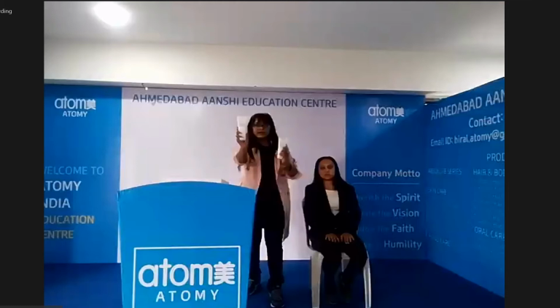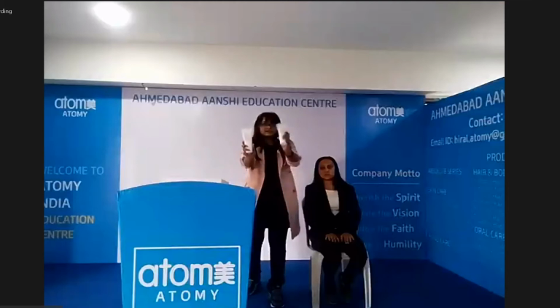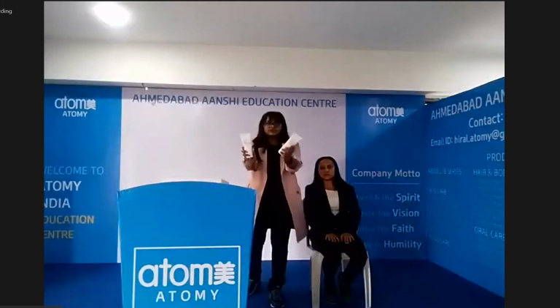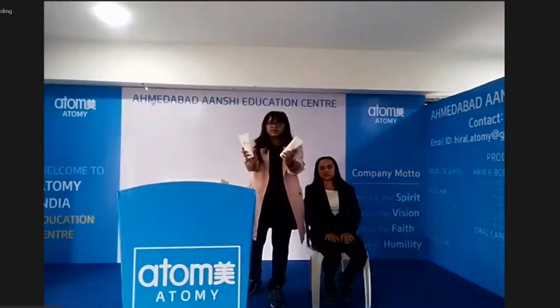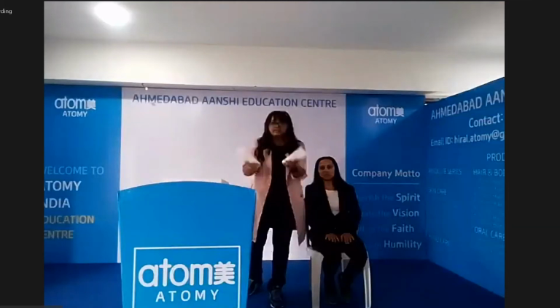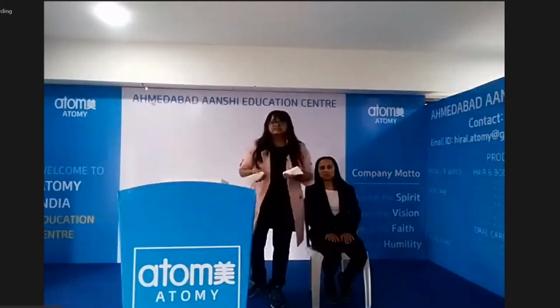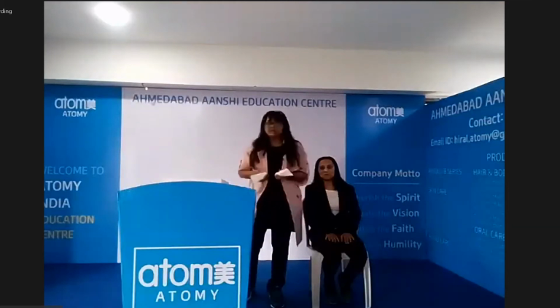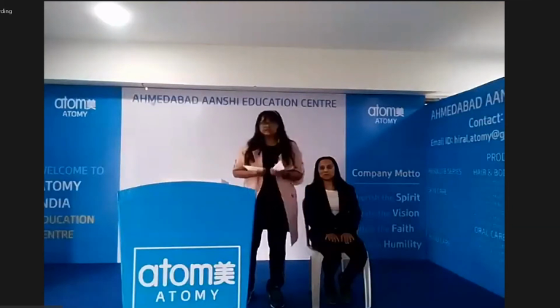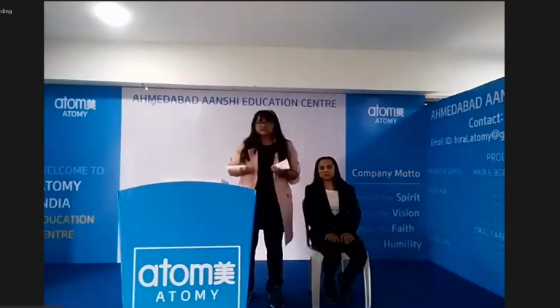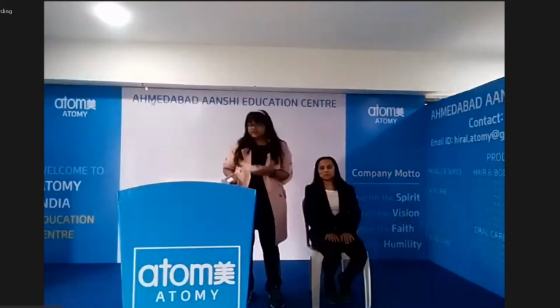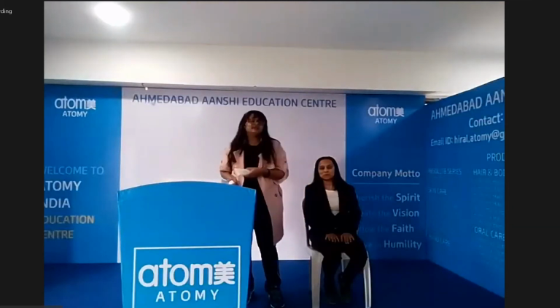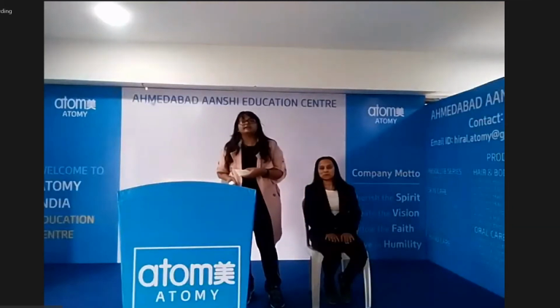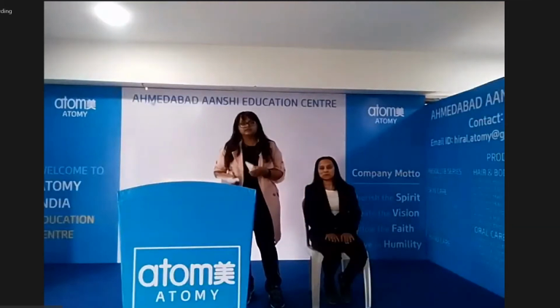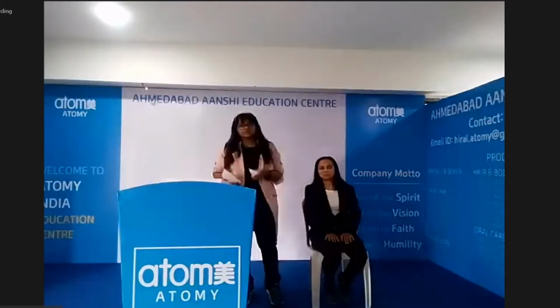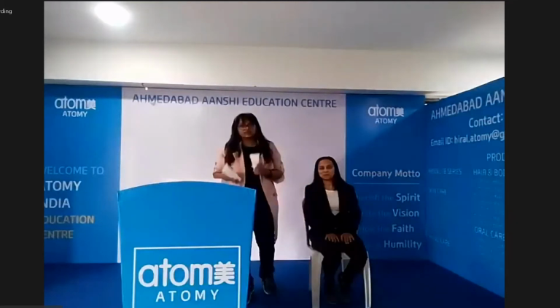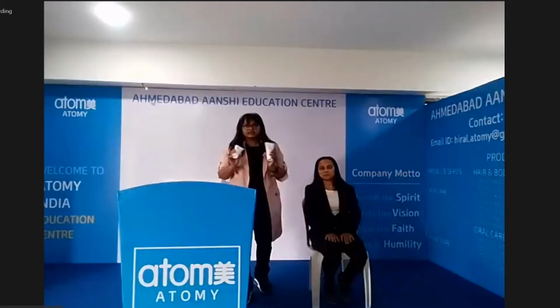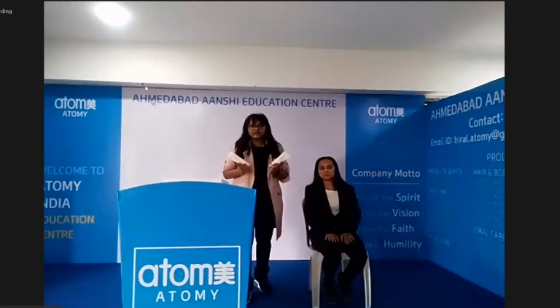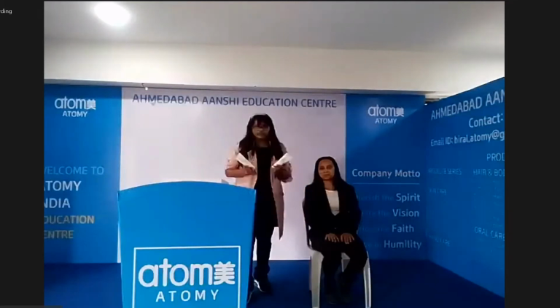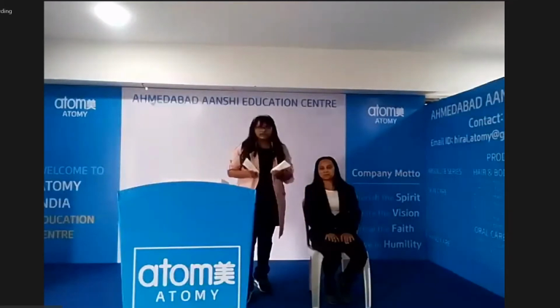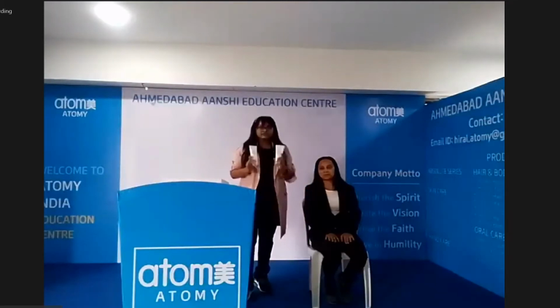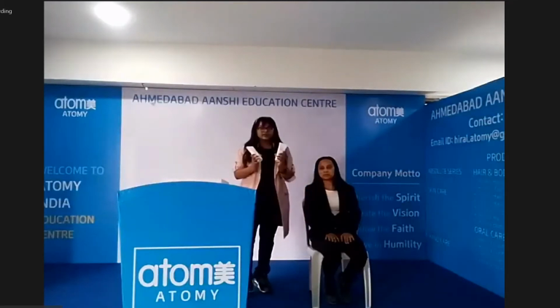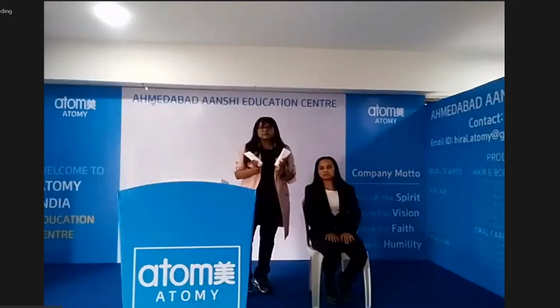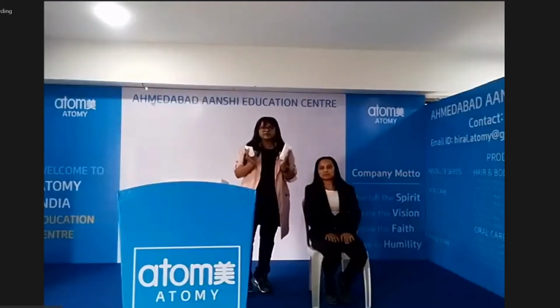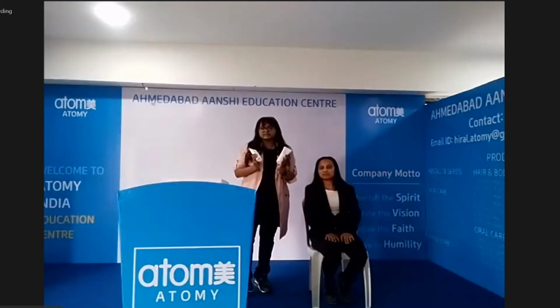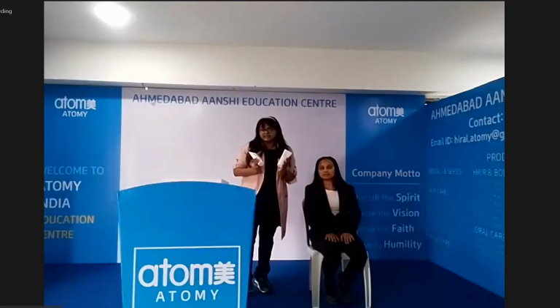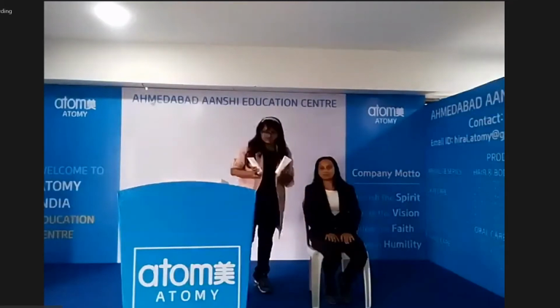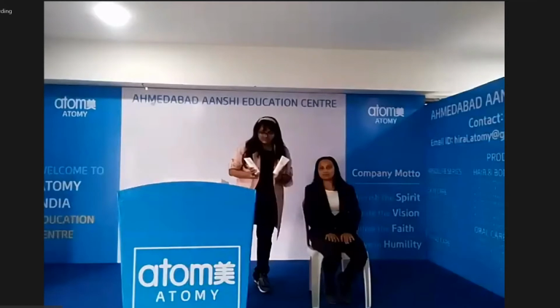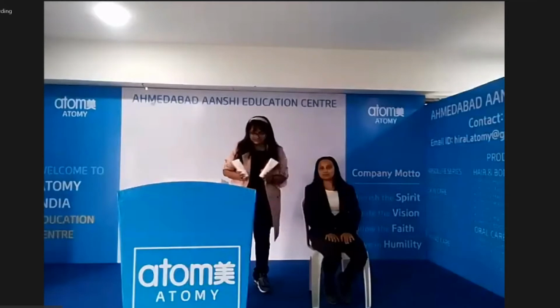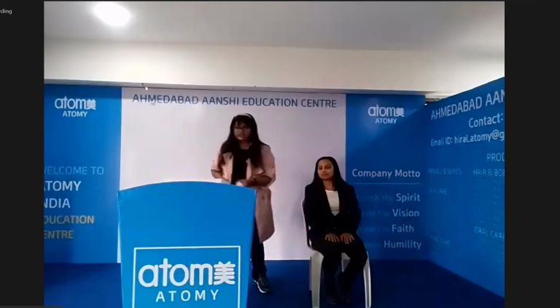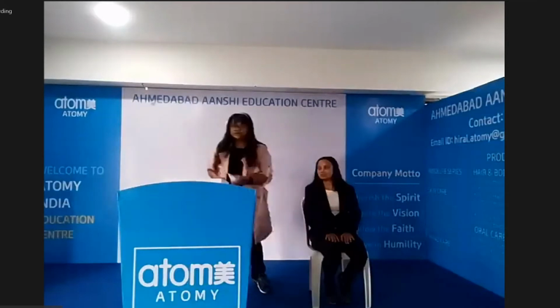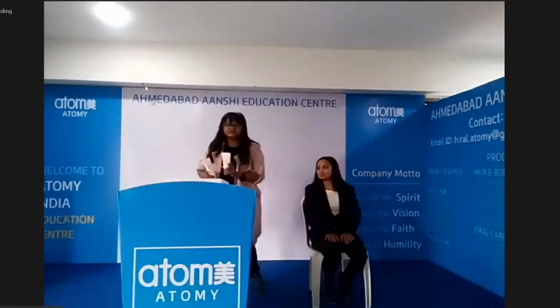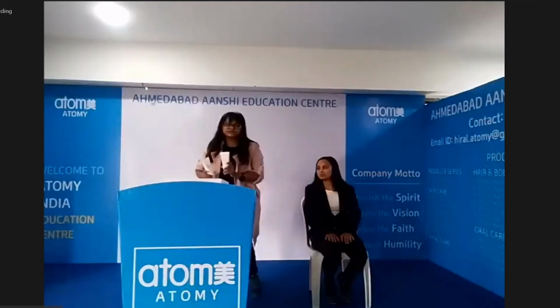The foam cleanser is available in our inner set, so you can cleanse your face. After that, we are going to use the whole set of Atomy.